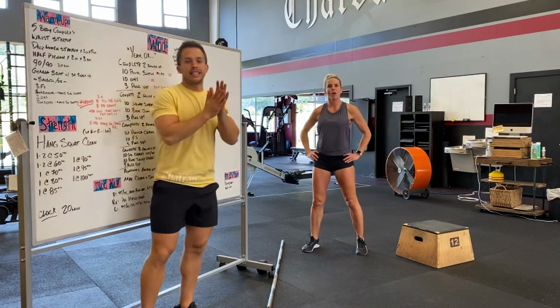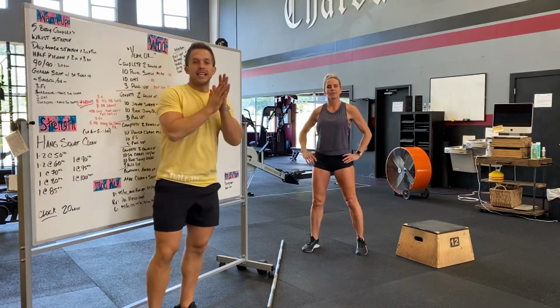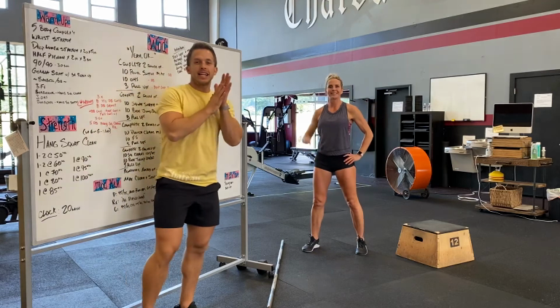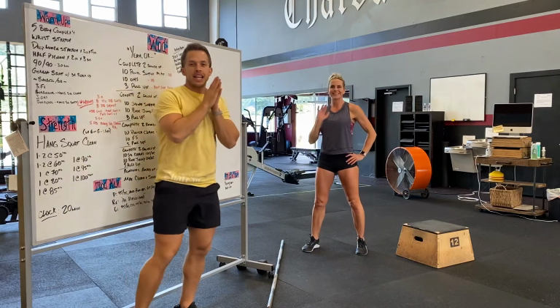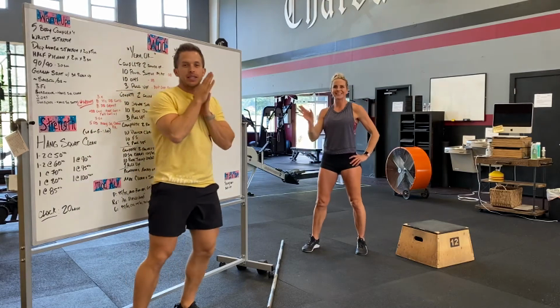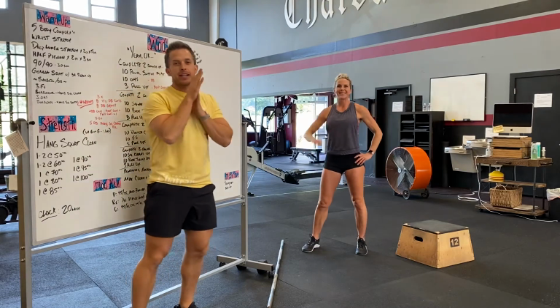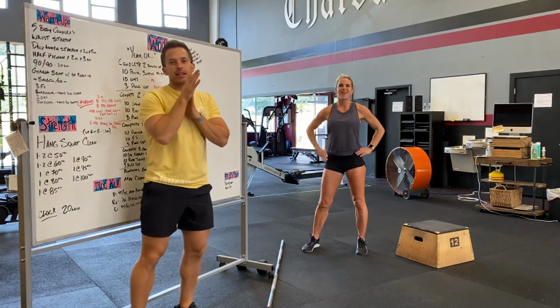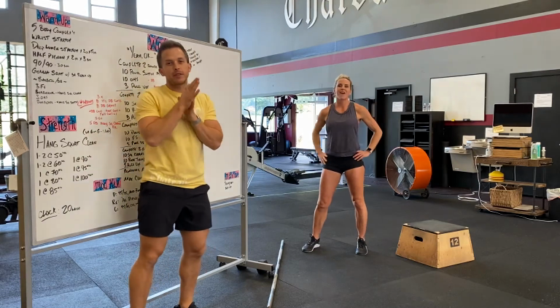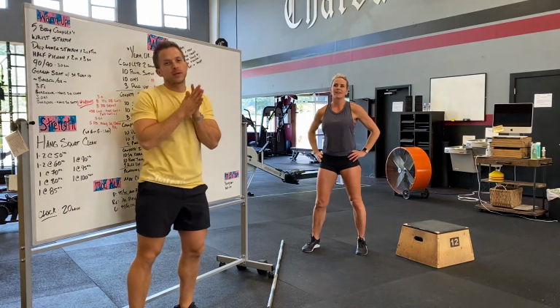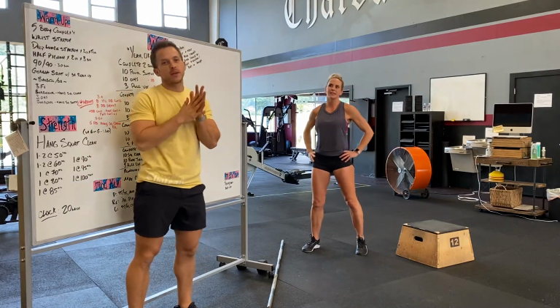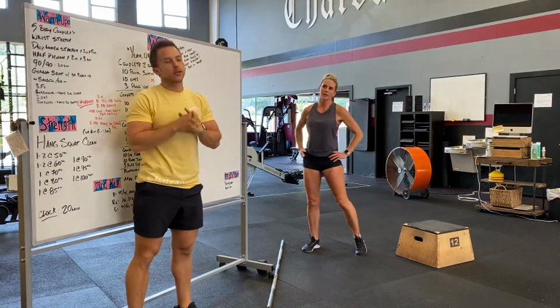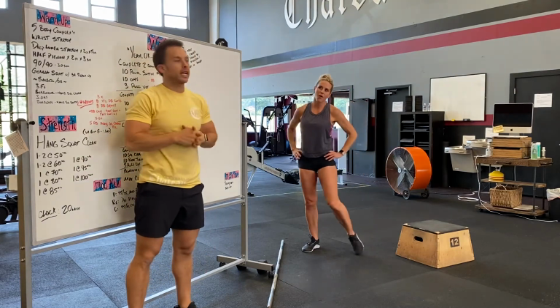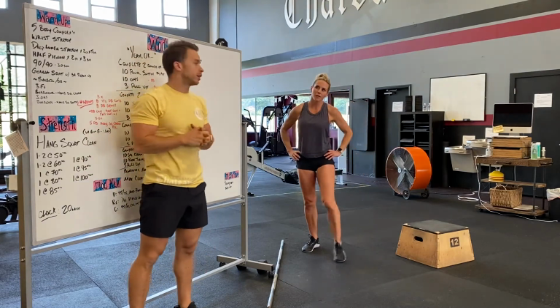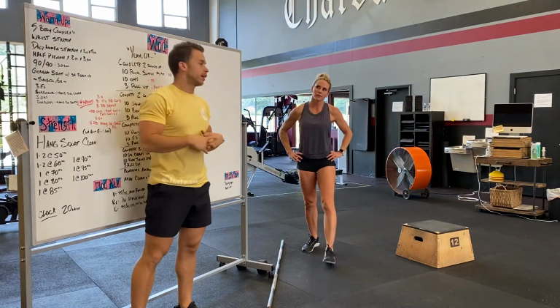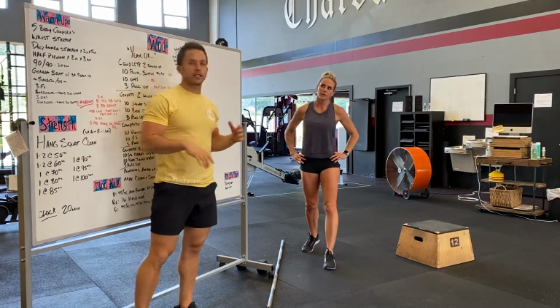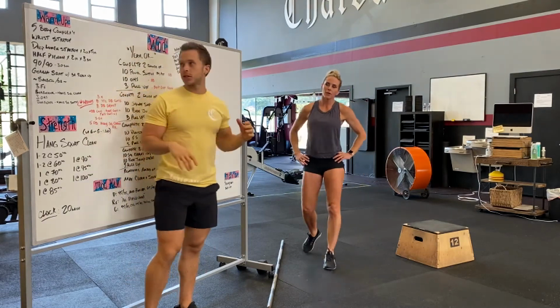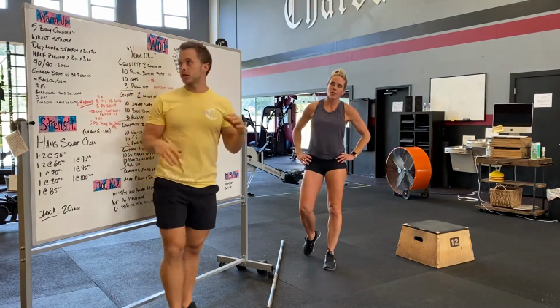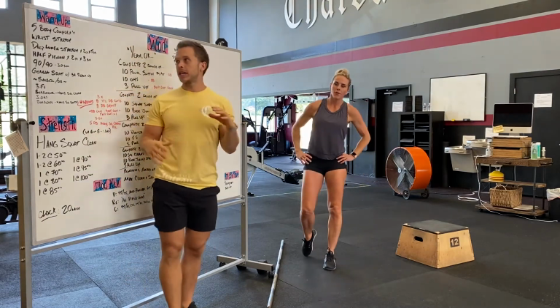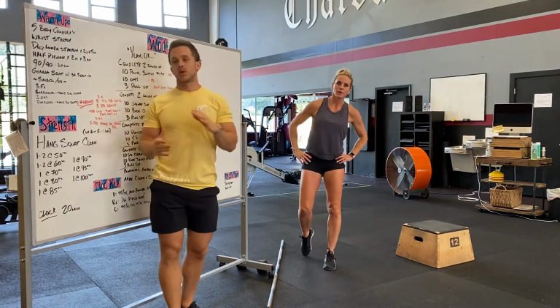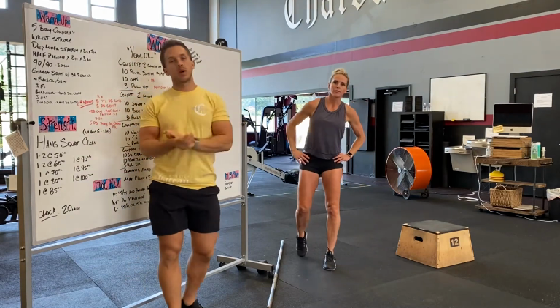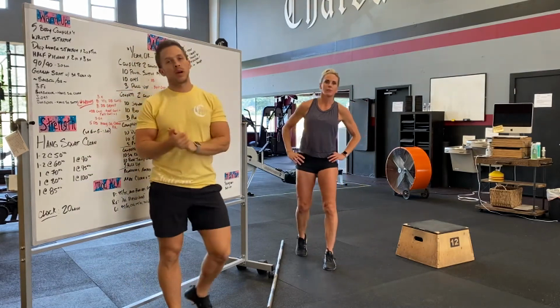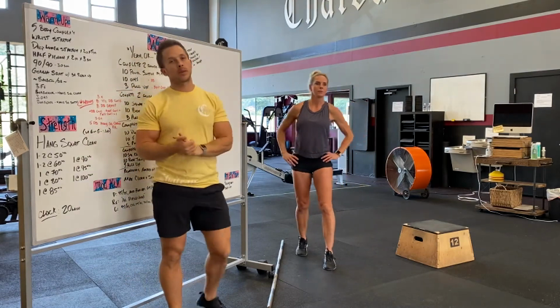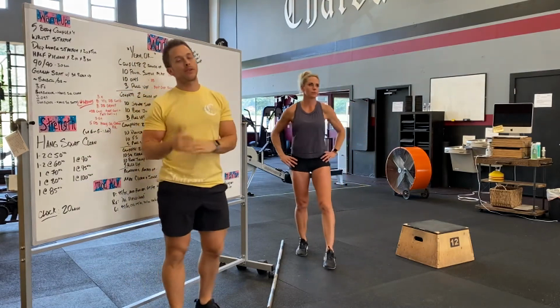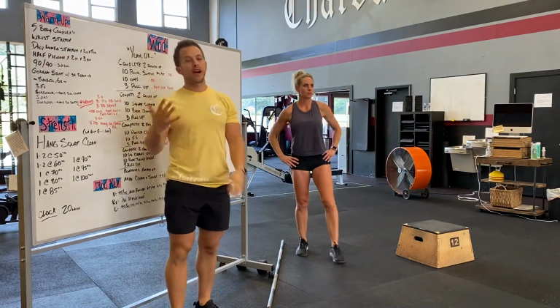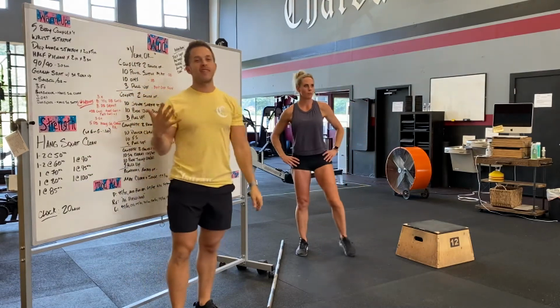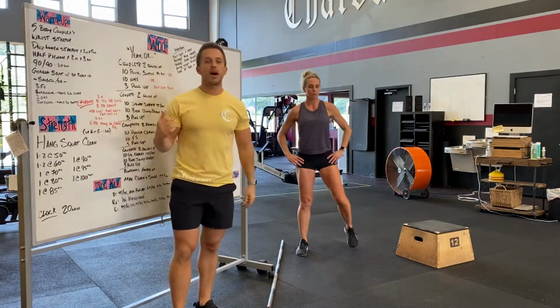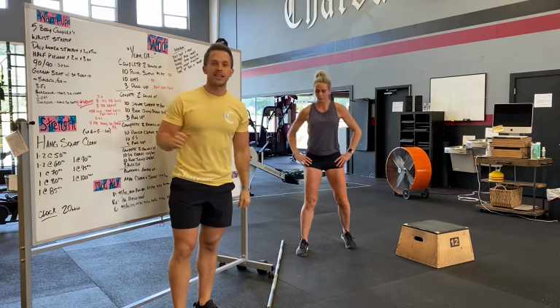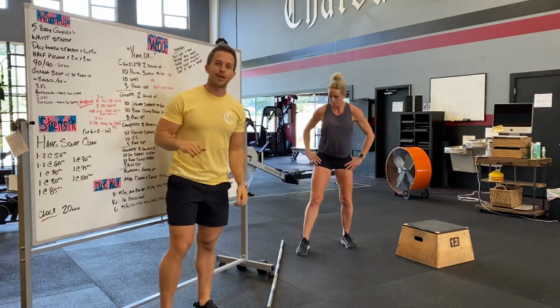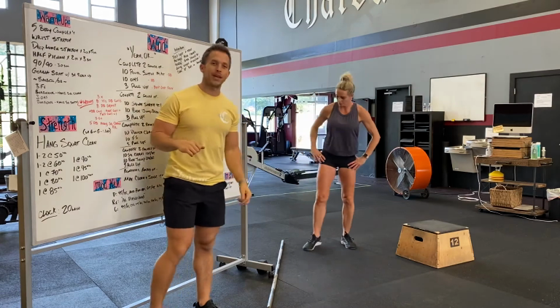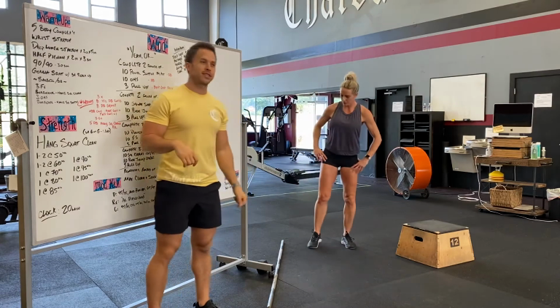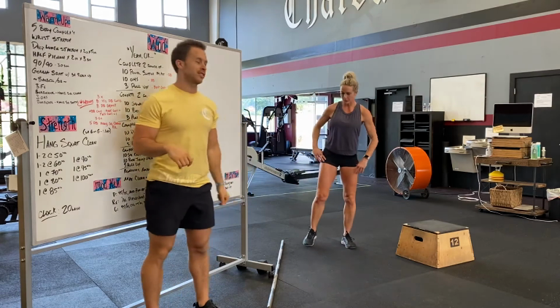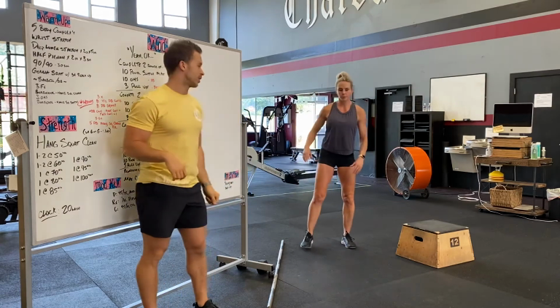Hey guys, Alex J here going over tomorrow's workout. He's going to show you guys our warm-up. We're going to do five body complexes to start.